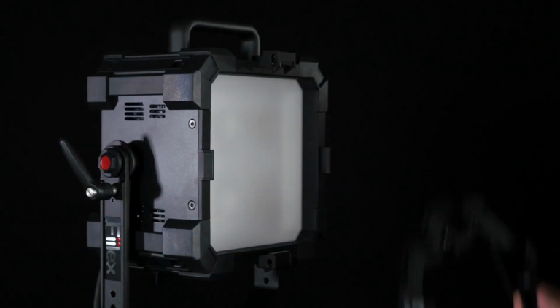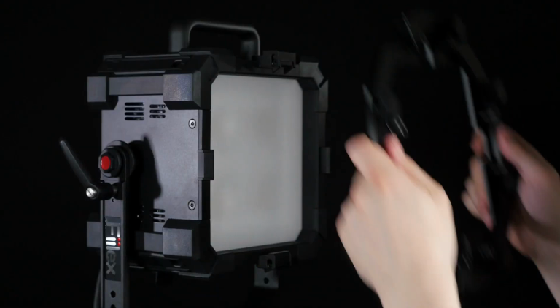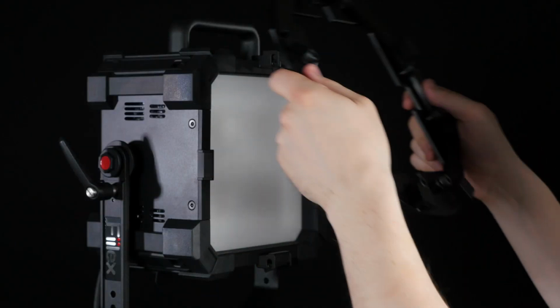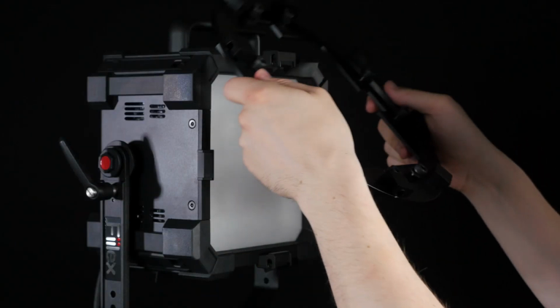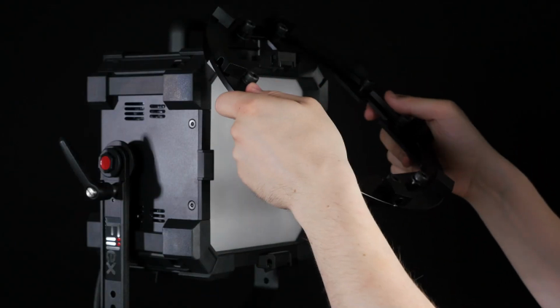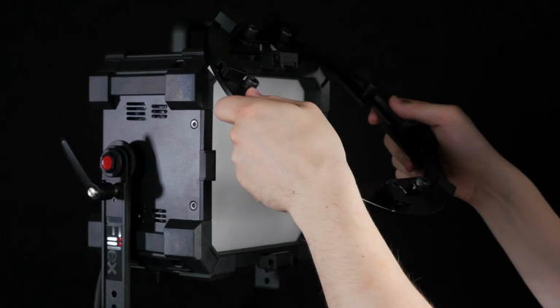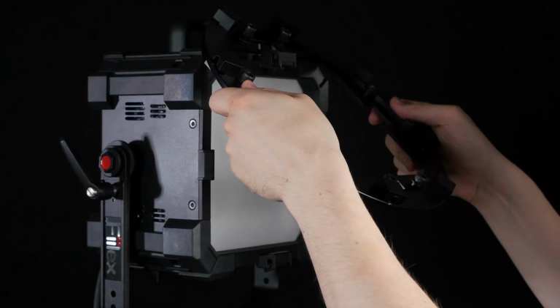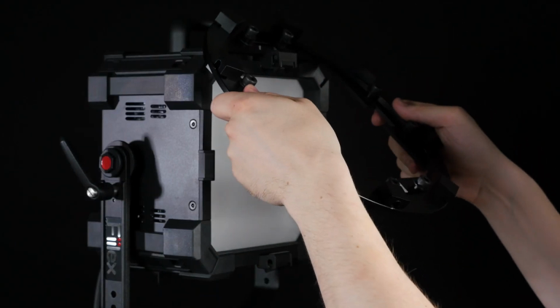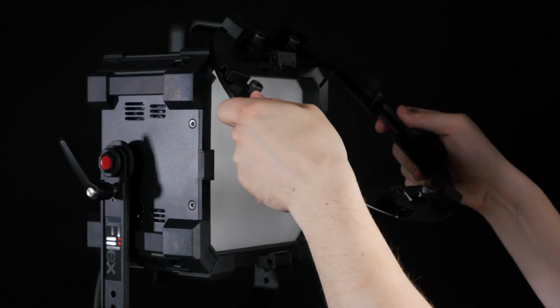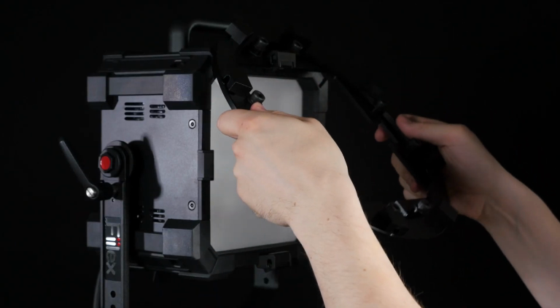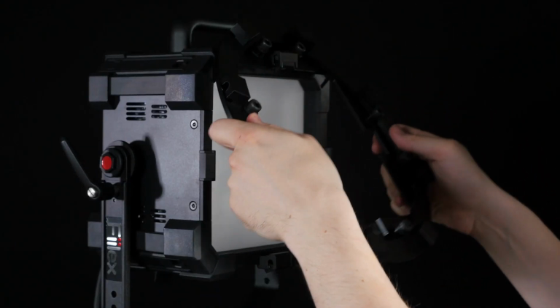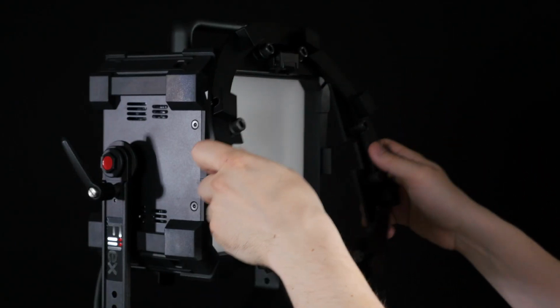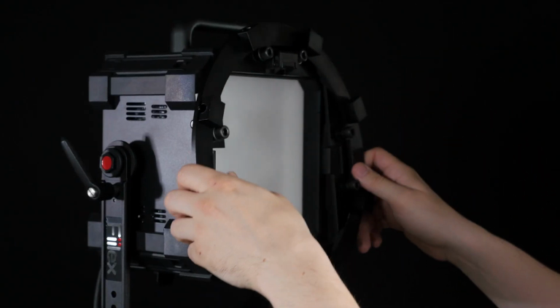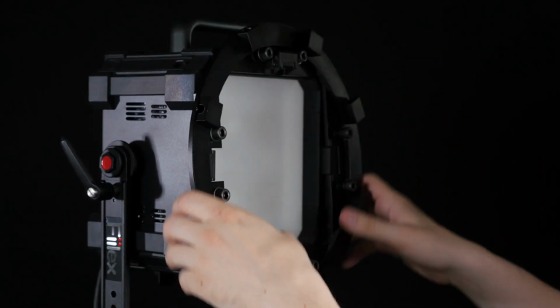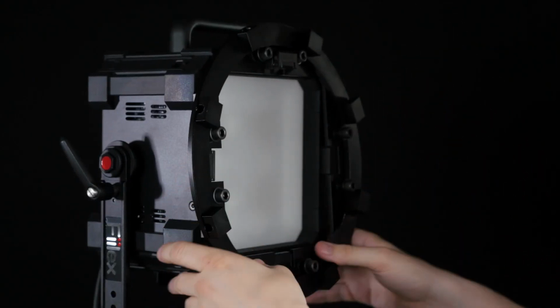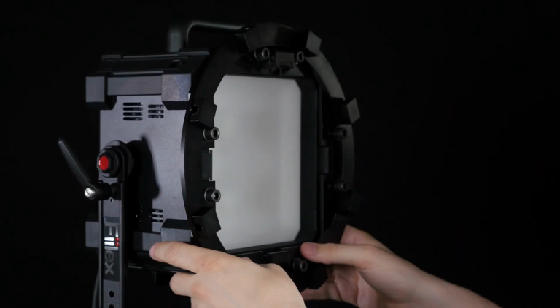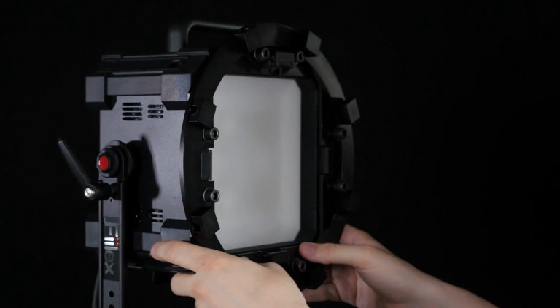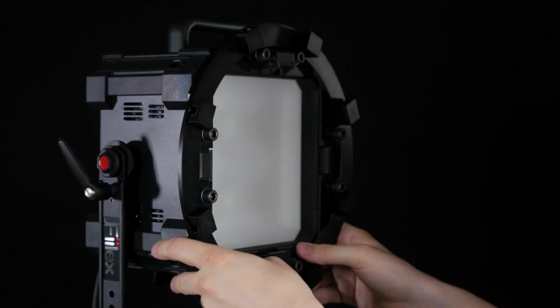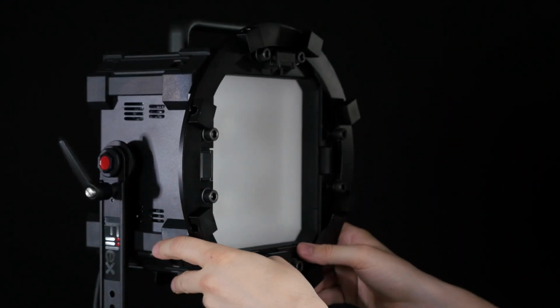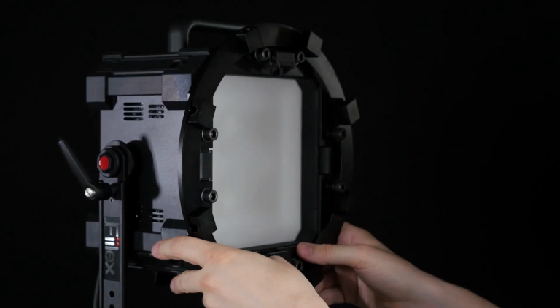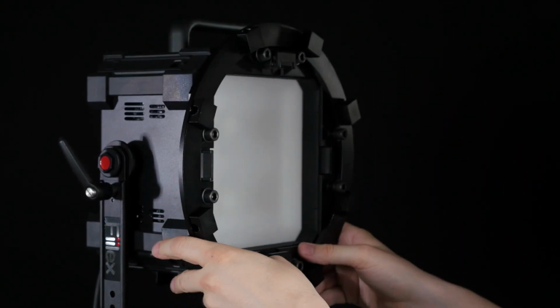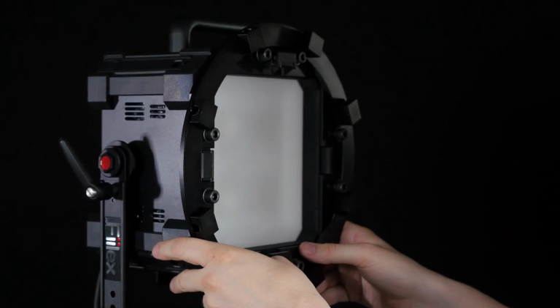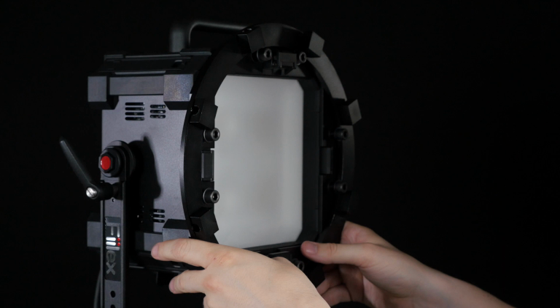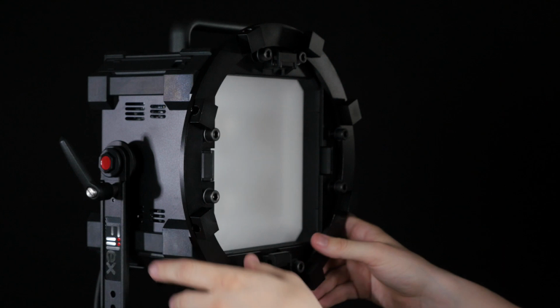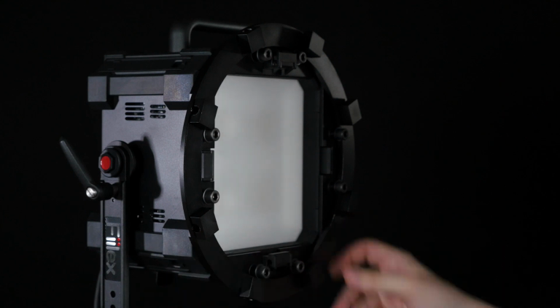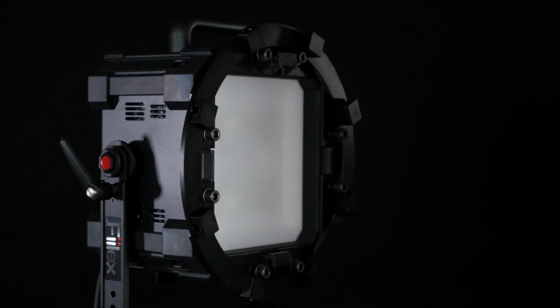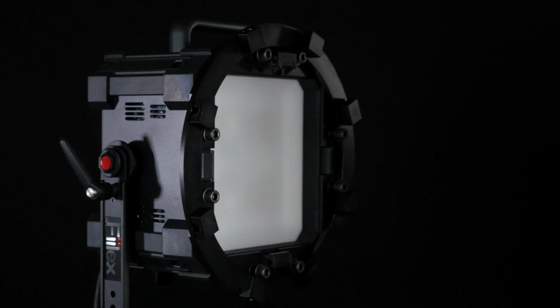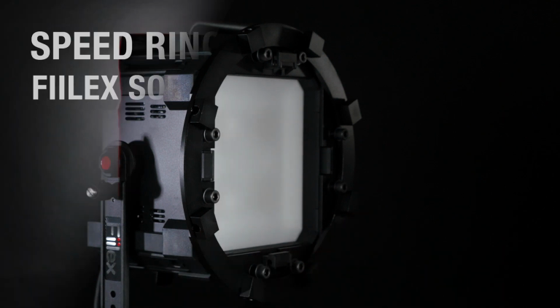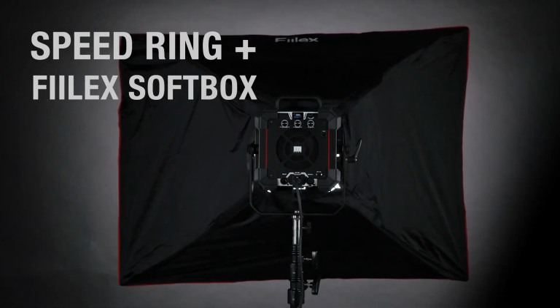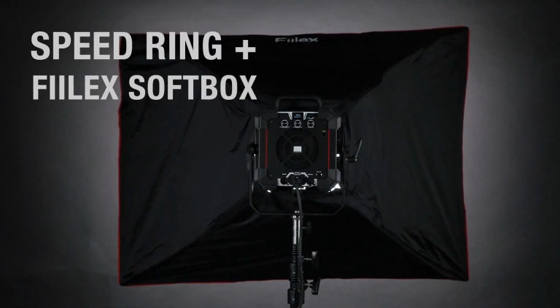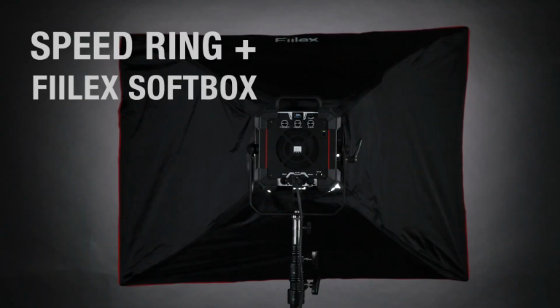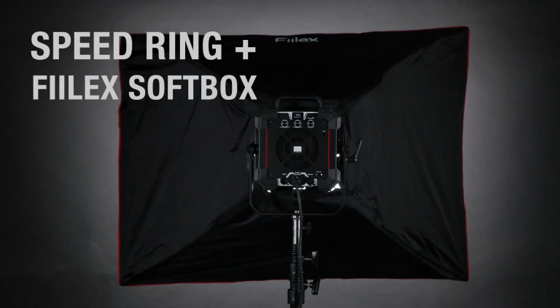The Speedring is compatible with many major brand softboxes, as well as Felix's own Matrix softbox.